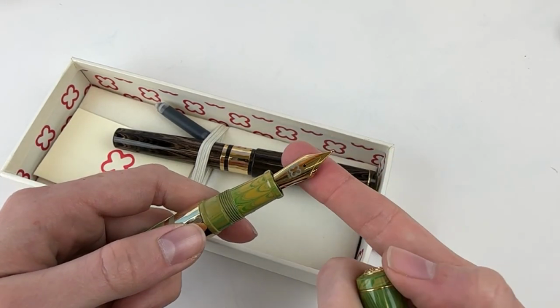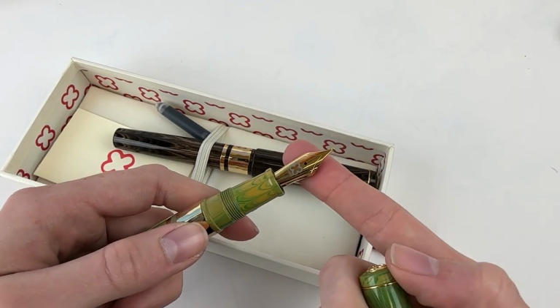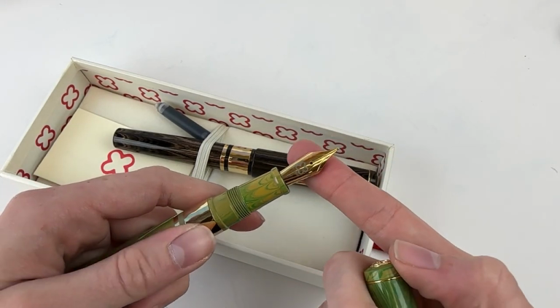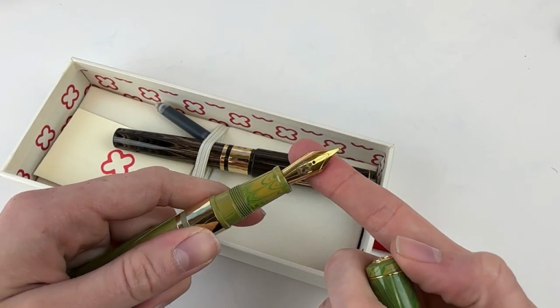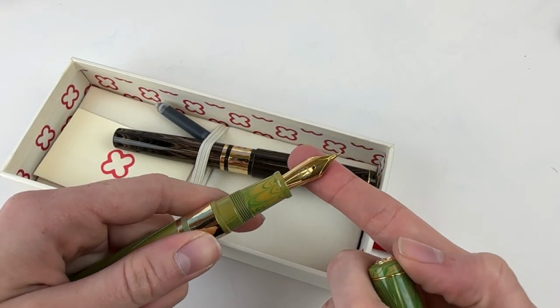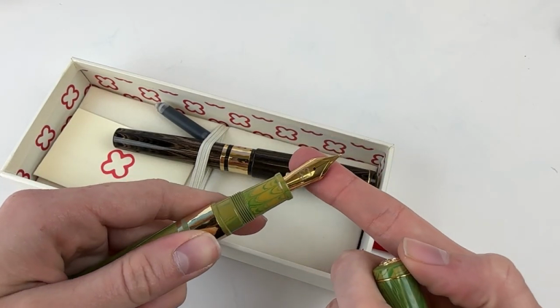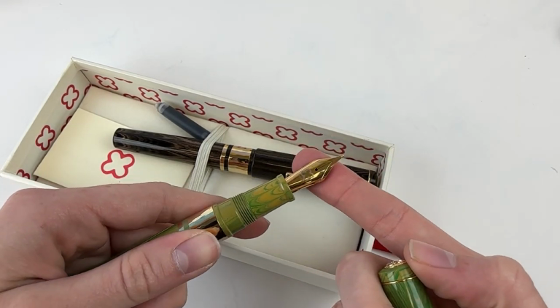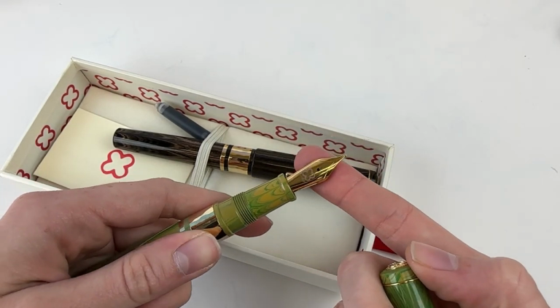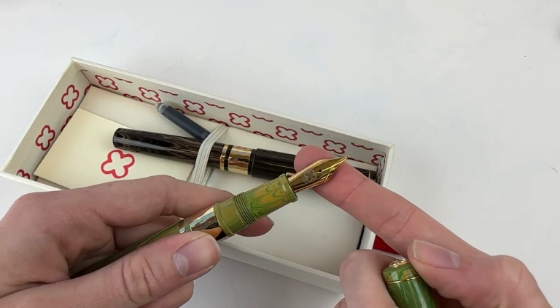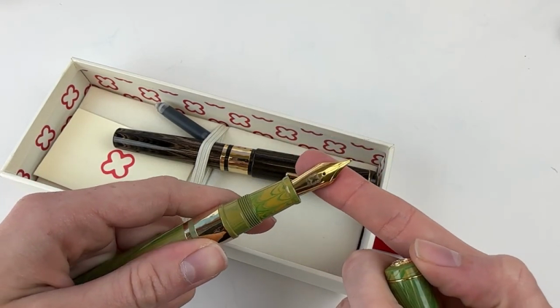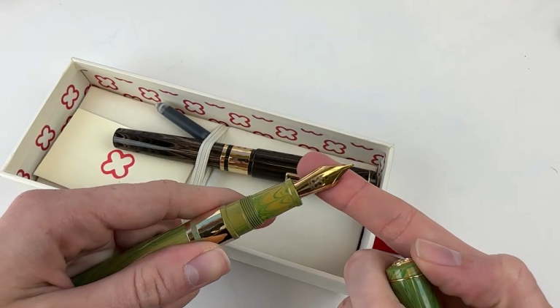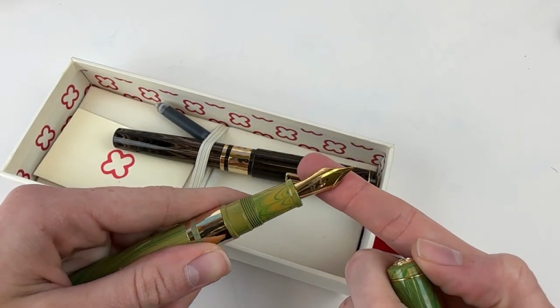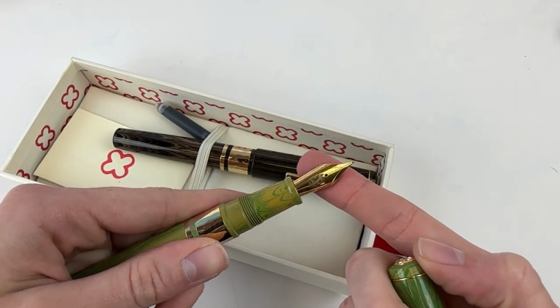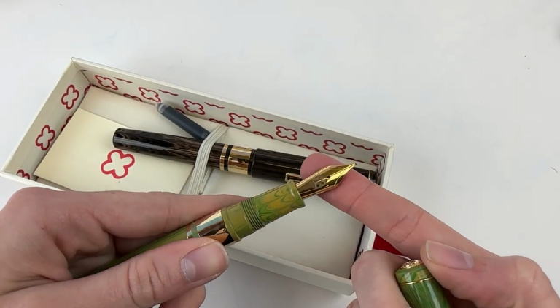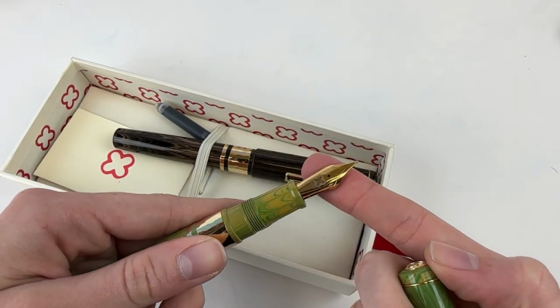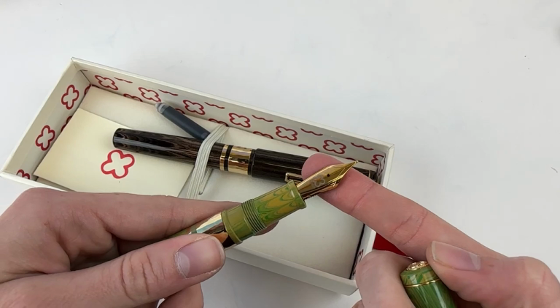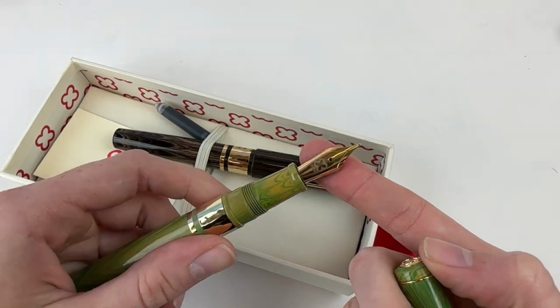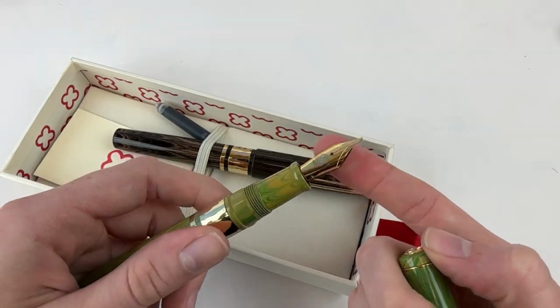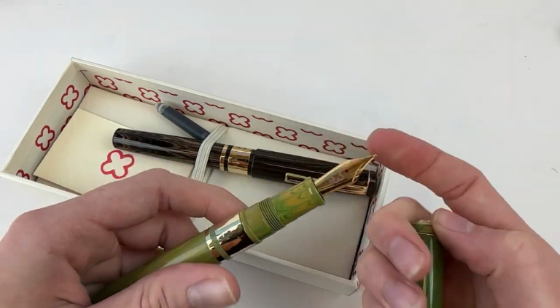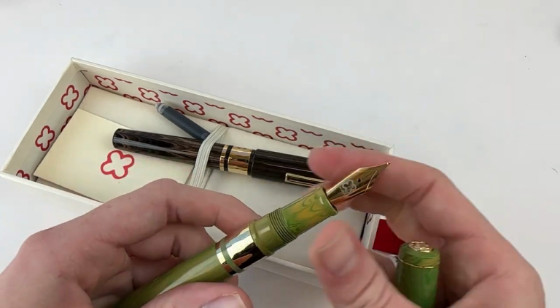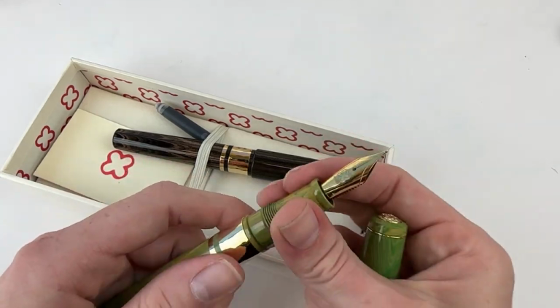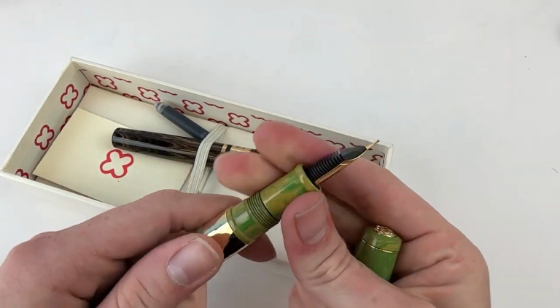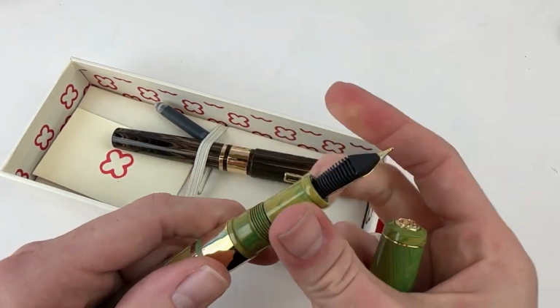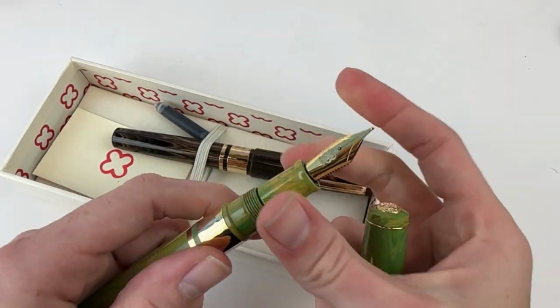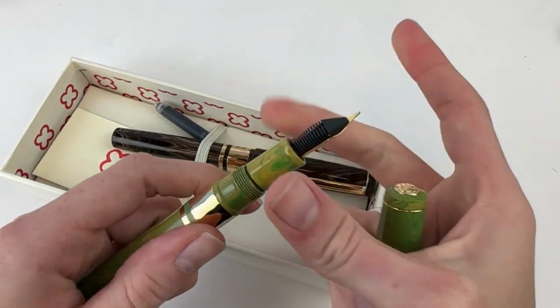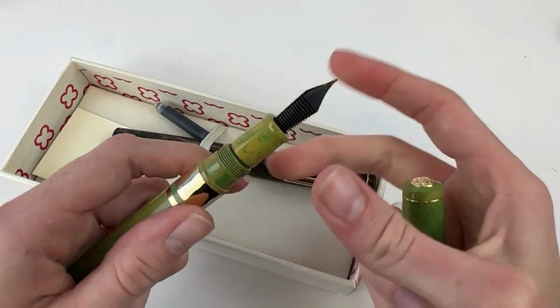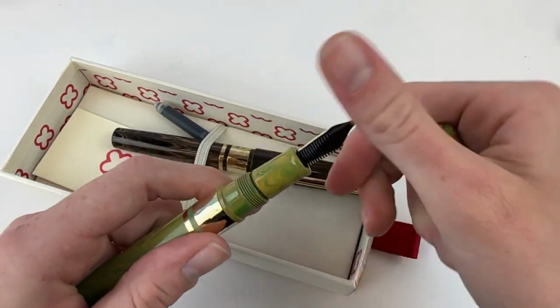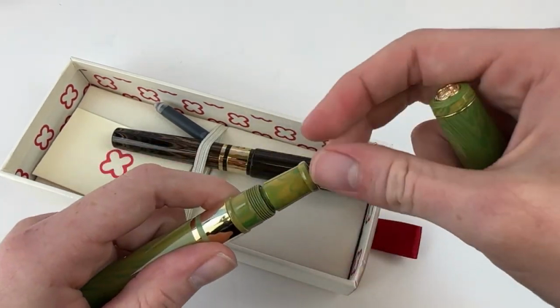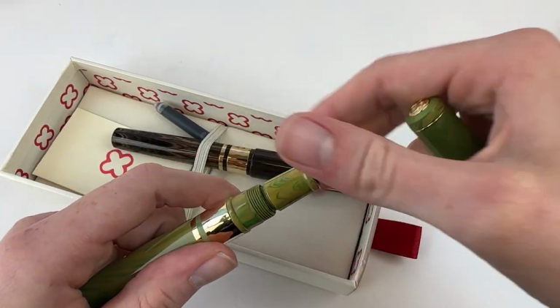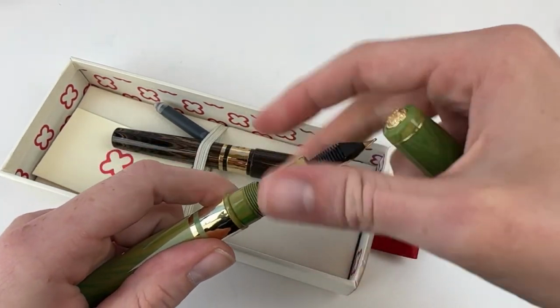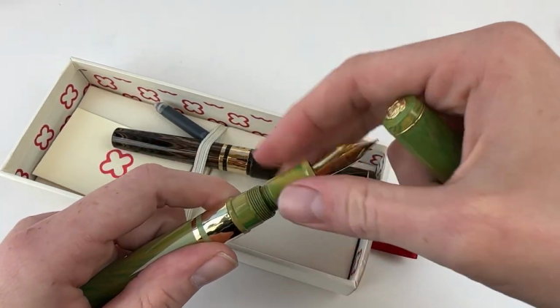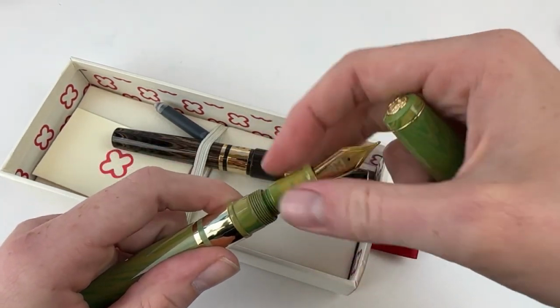The pens are fitted with a number 6 stainless steel nib, and they're gold plated to match their gold plated trim.